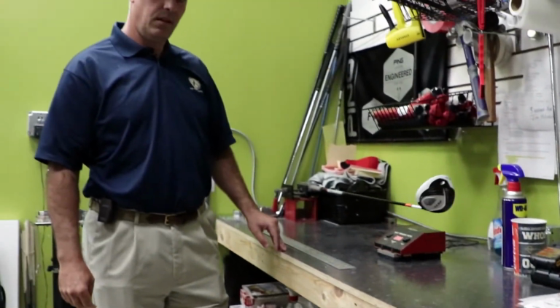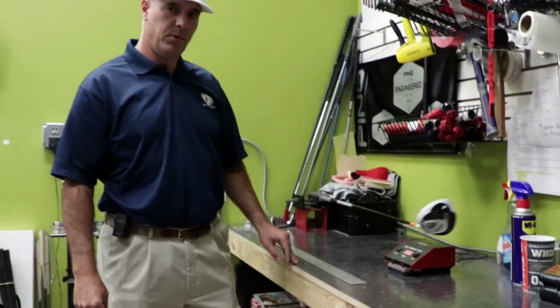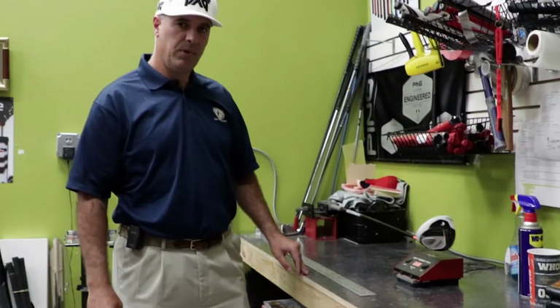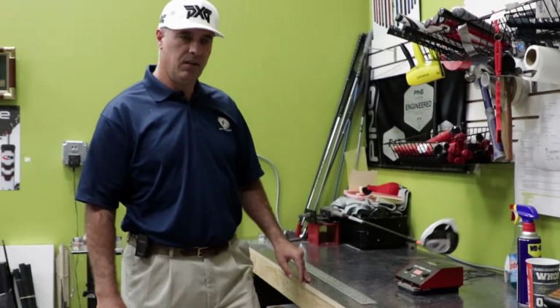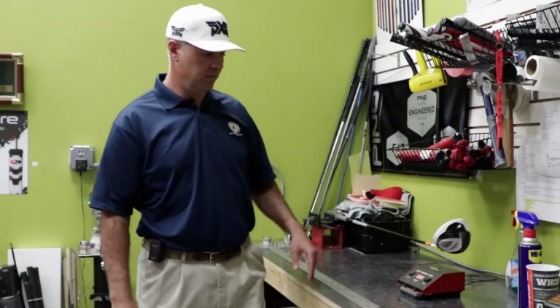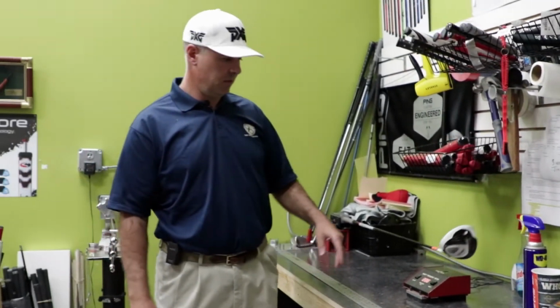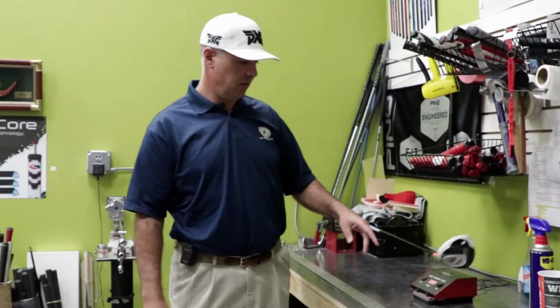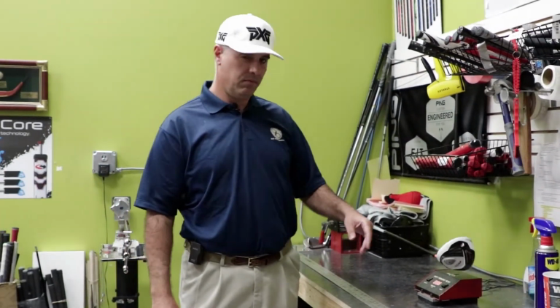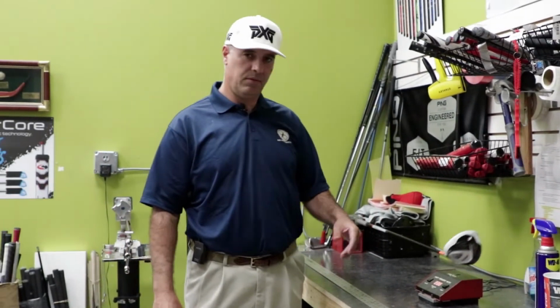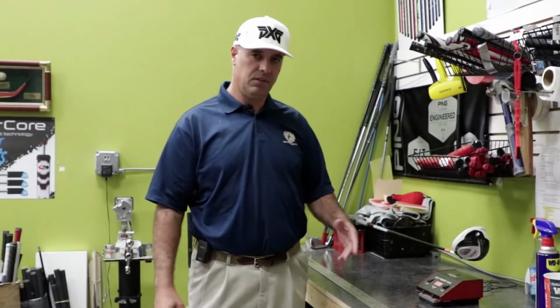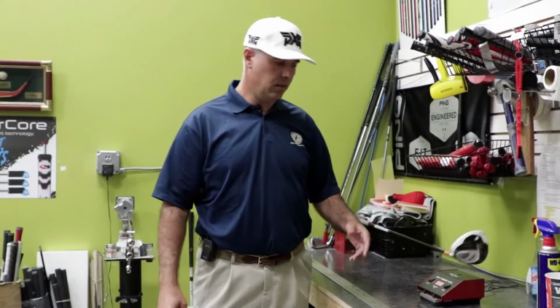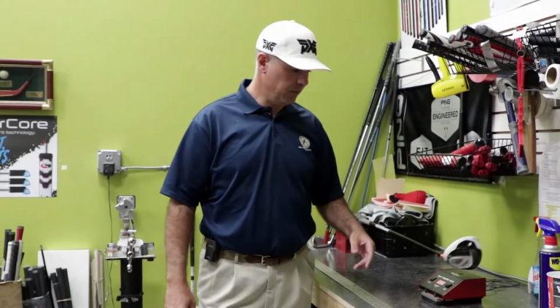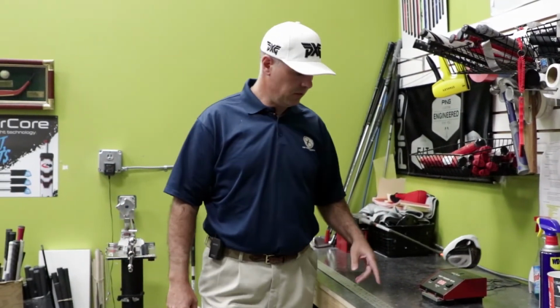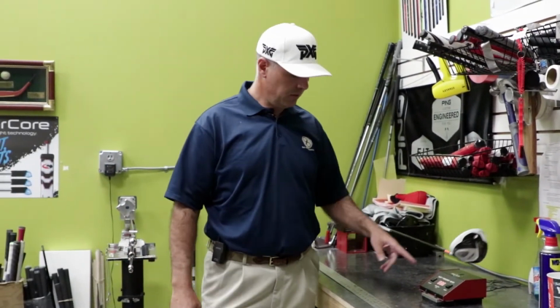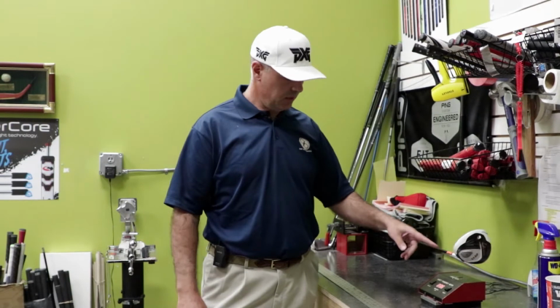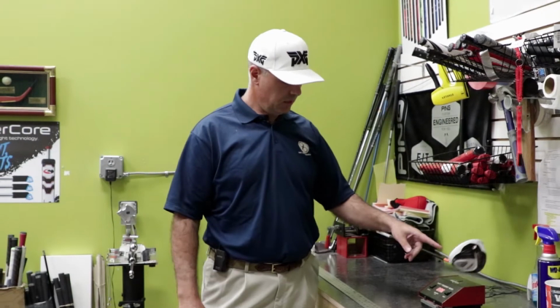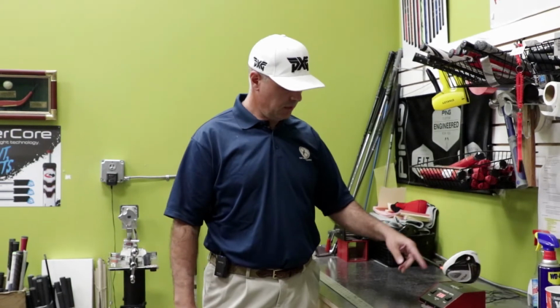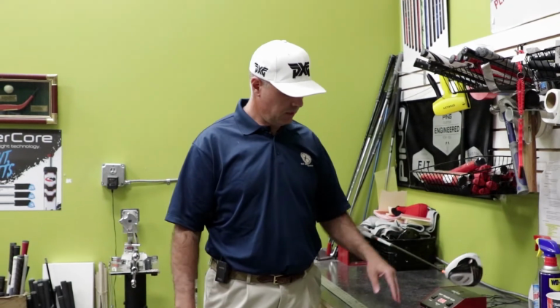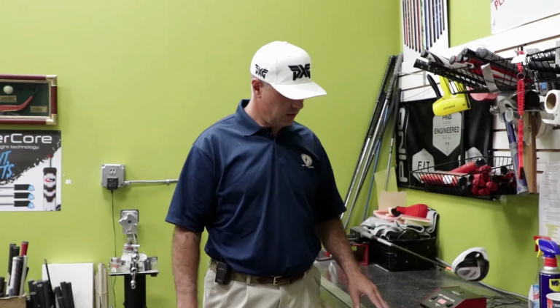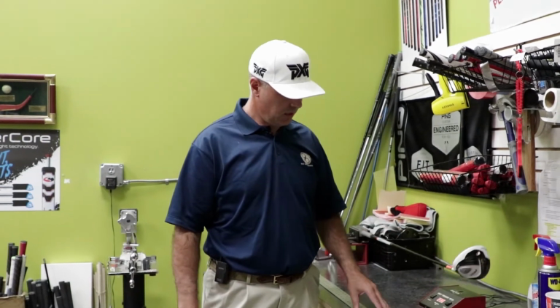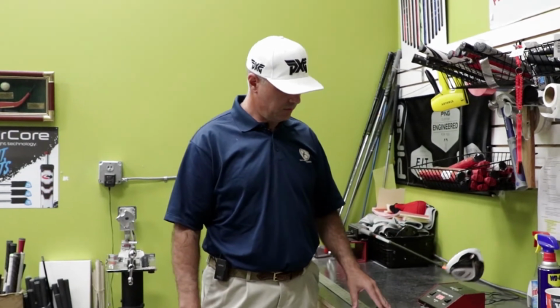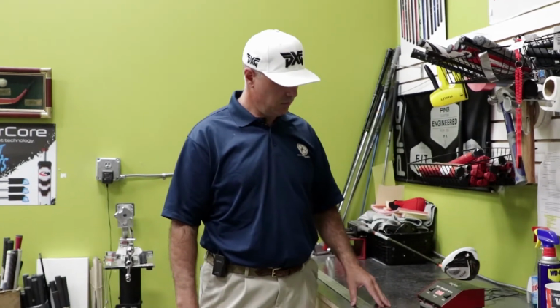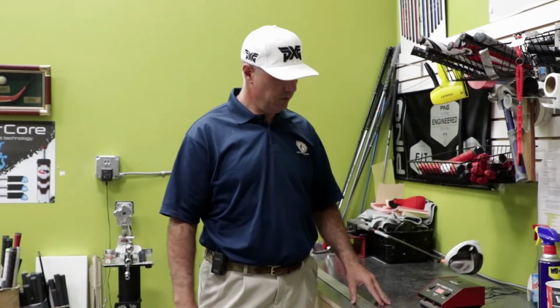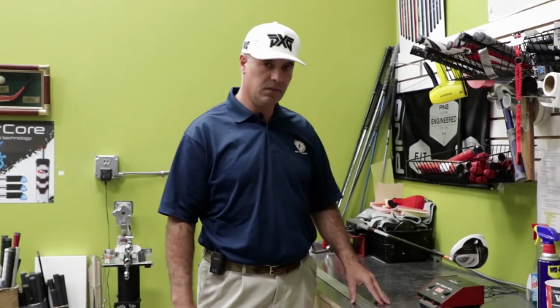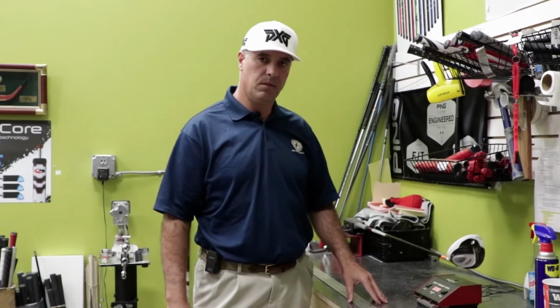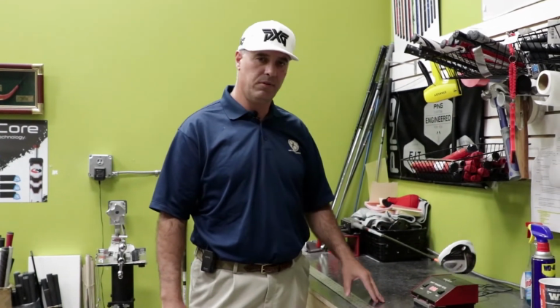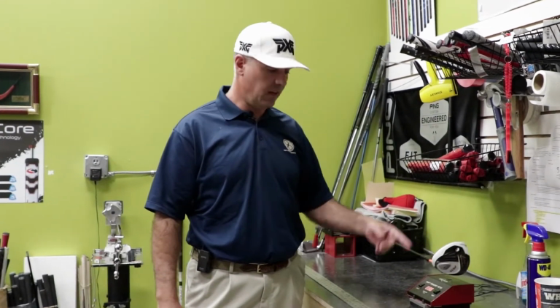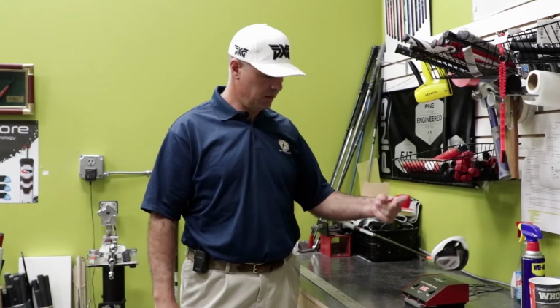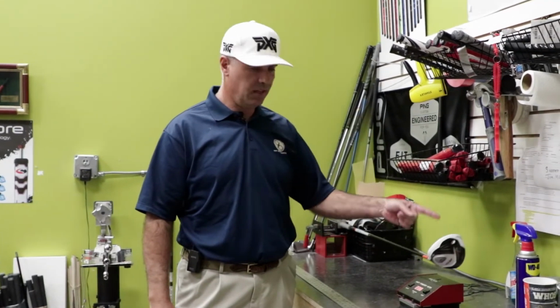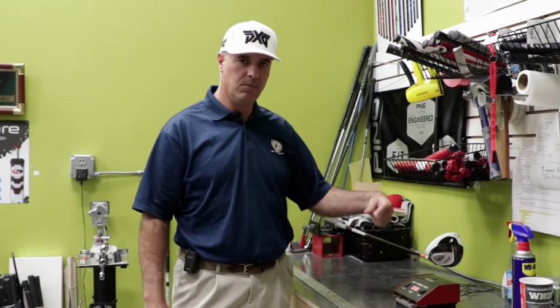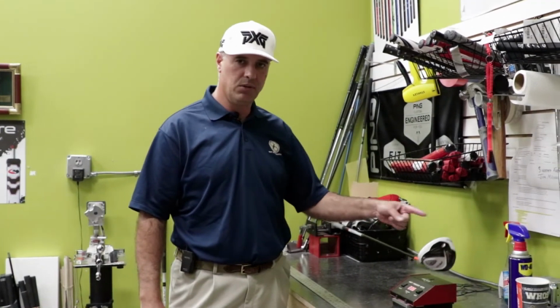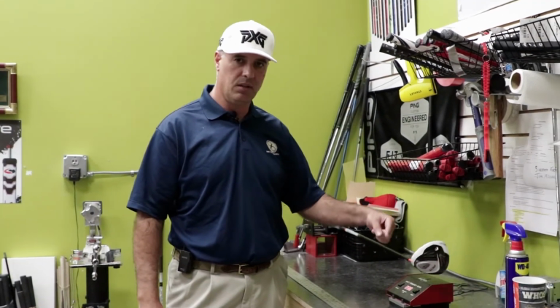Hey everybody, Pete here, obviously in the Club Repair room. I want you to see how this shaft is moving in somewhat of an oscillating motion.